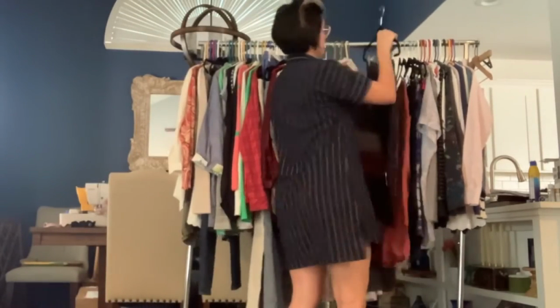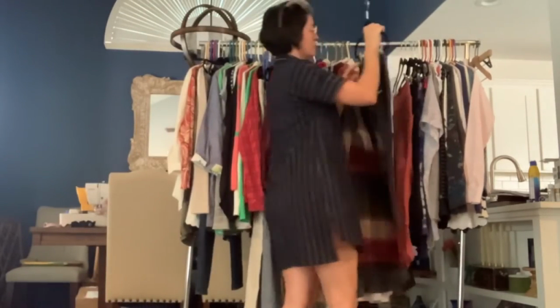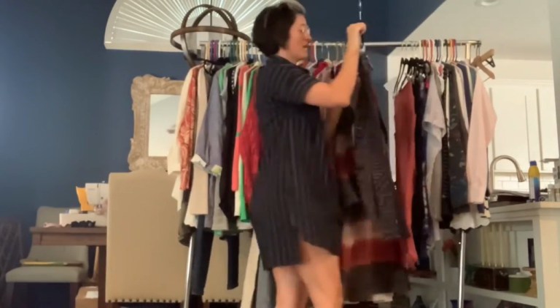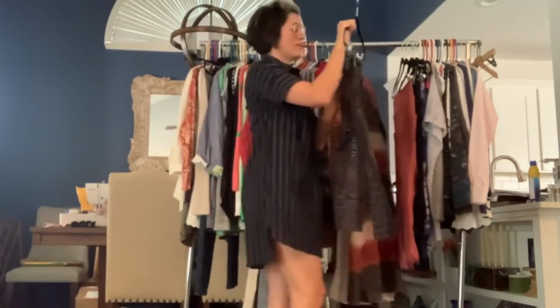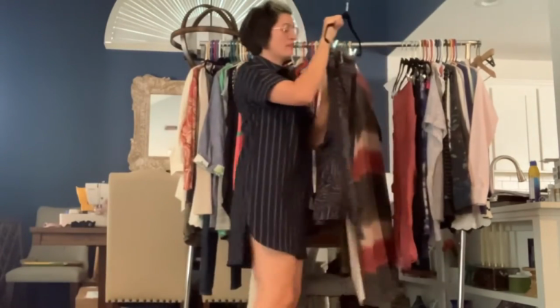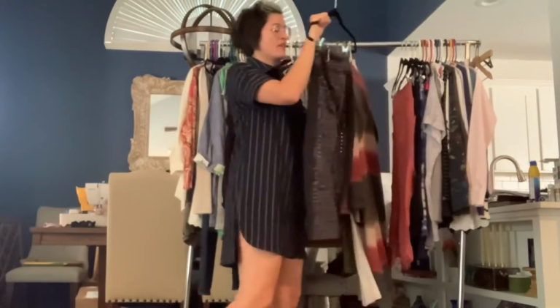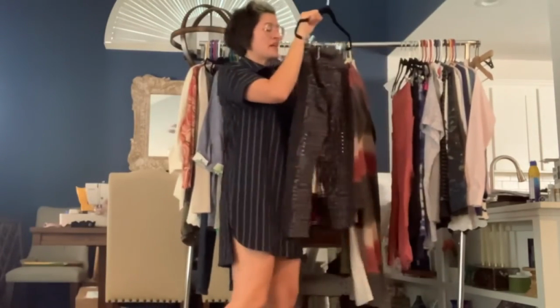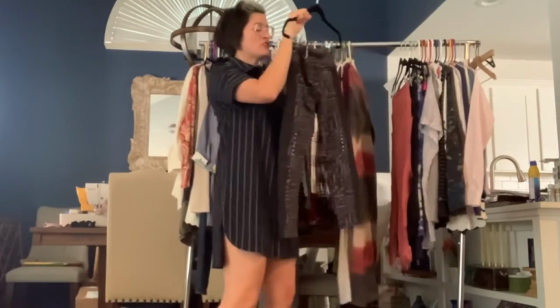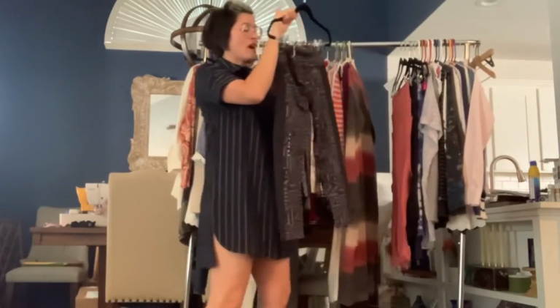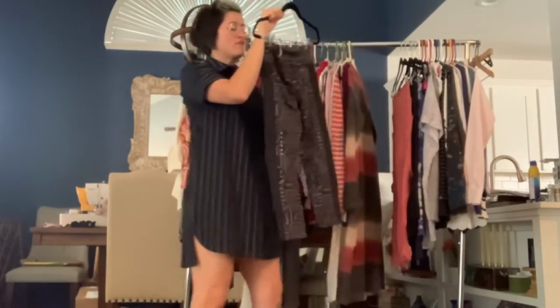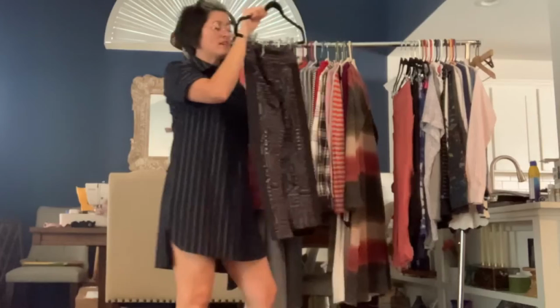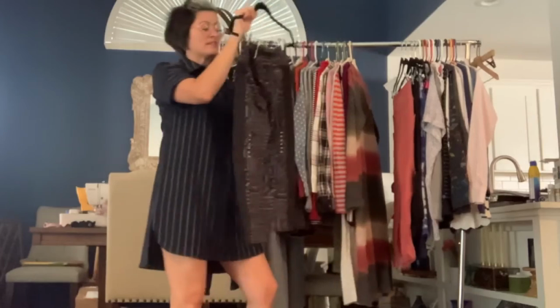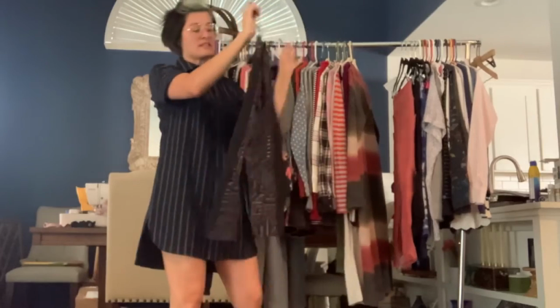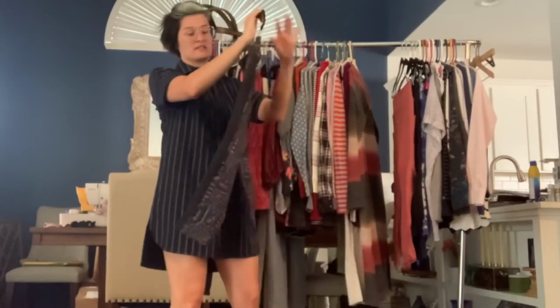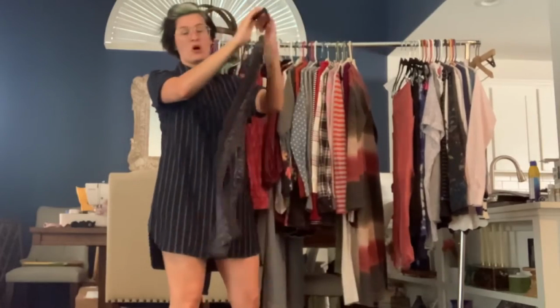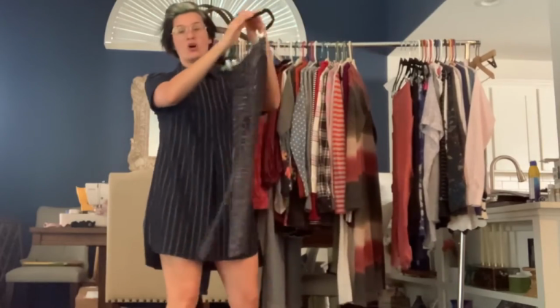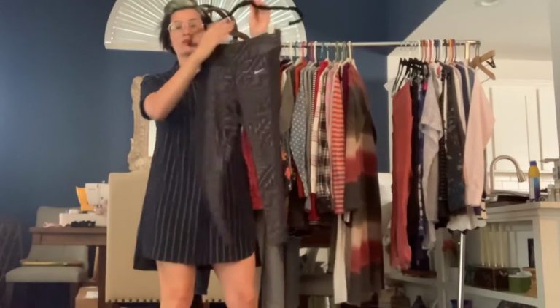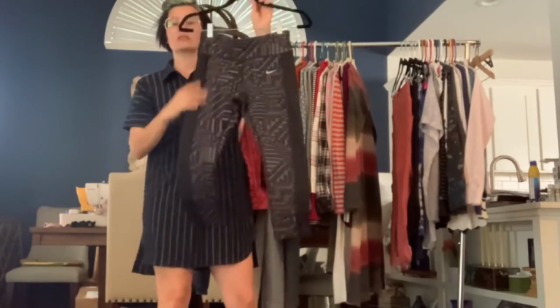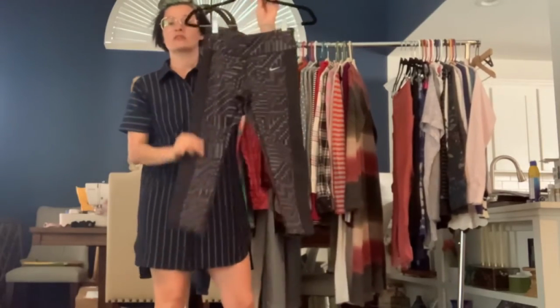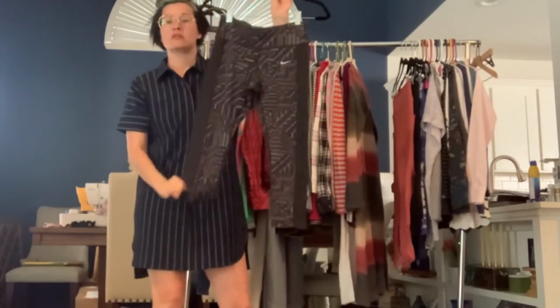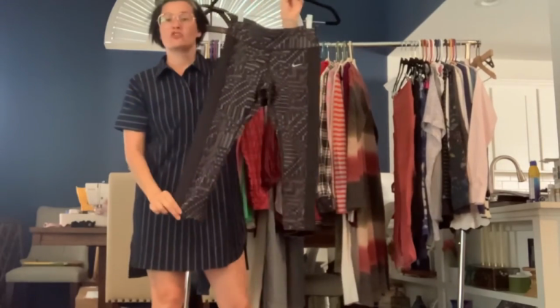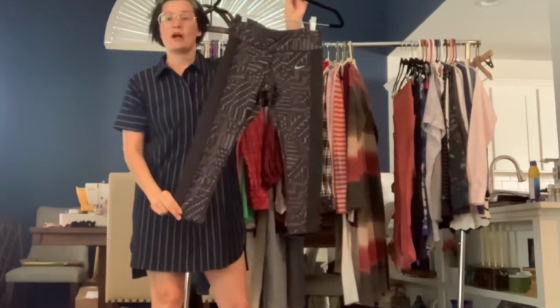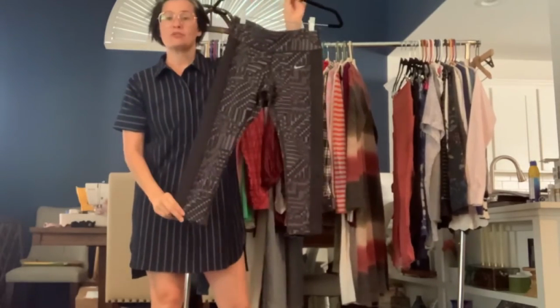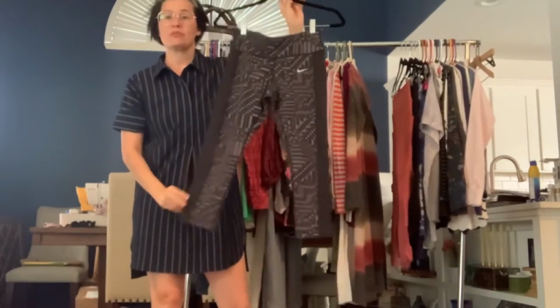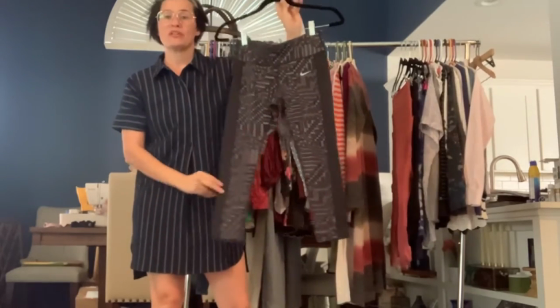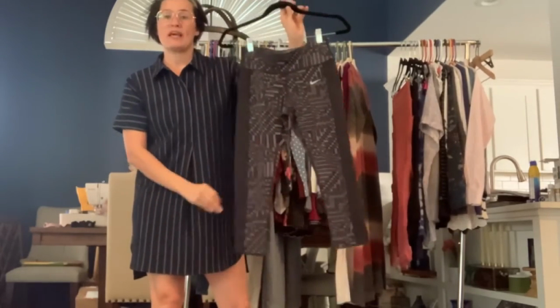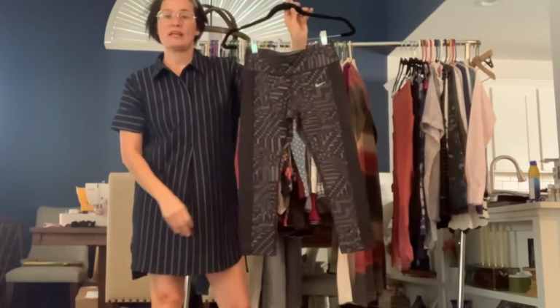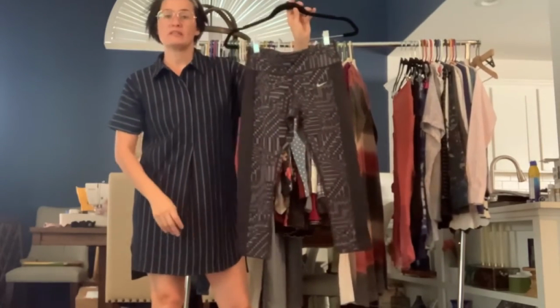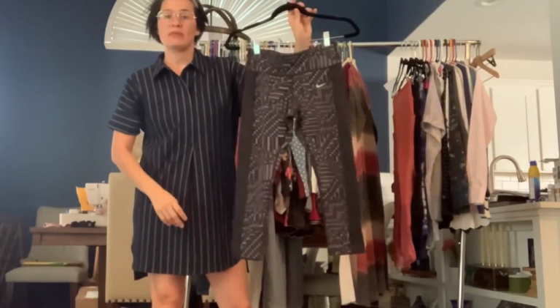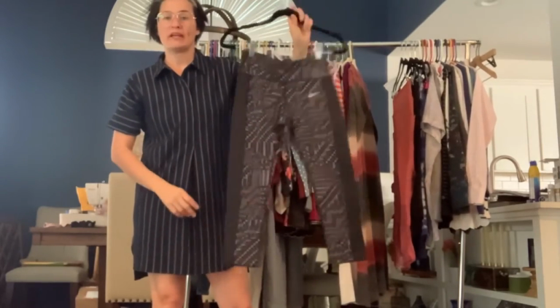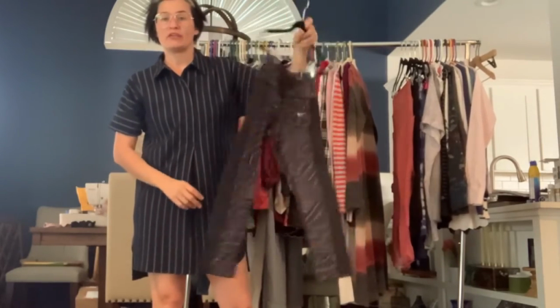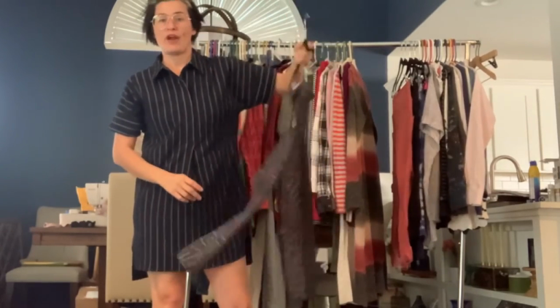Got a pair of Nike dry fit size small cropped capri leggings, black and gray.